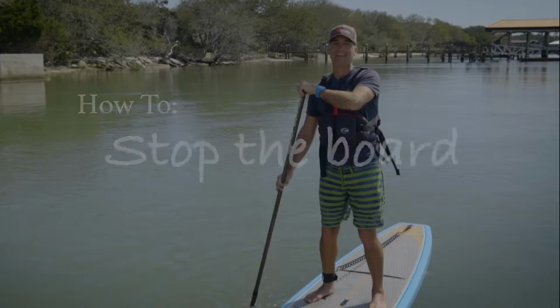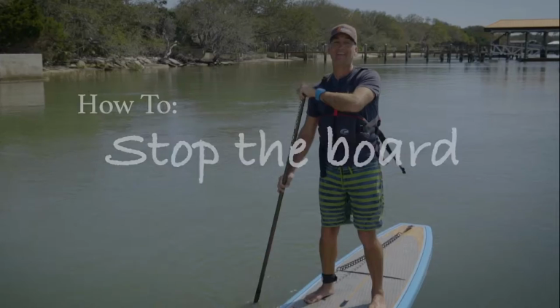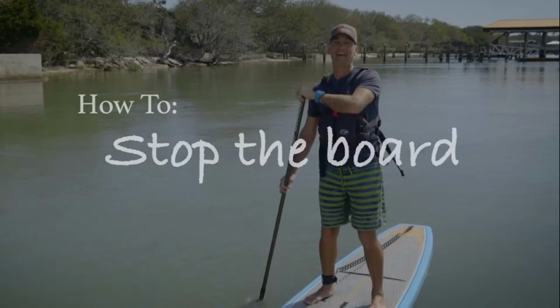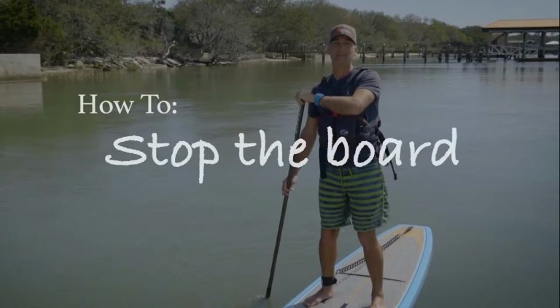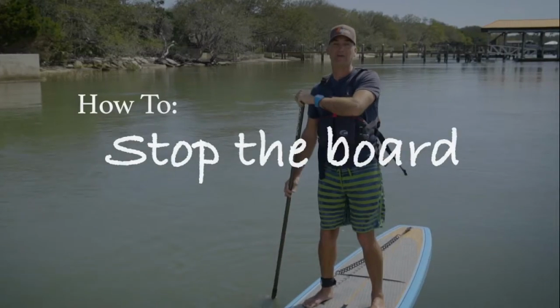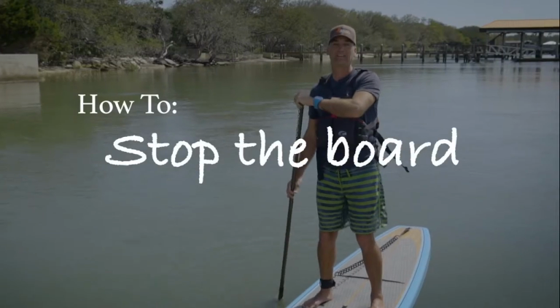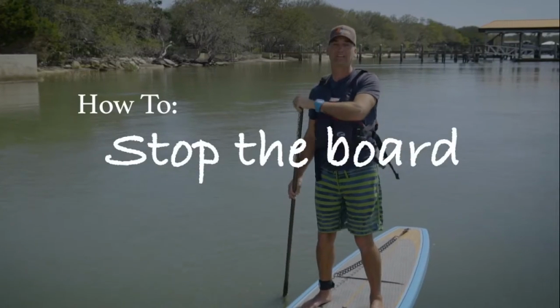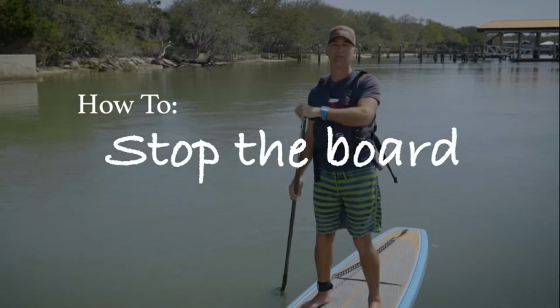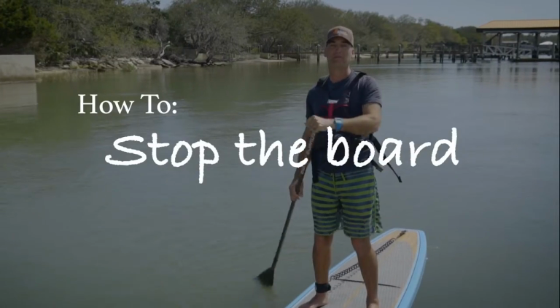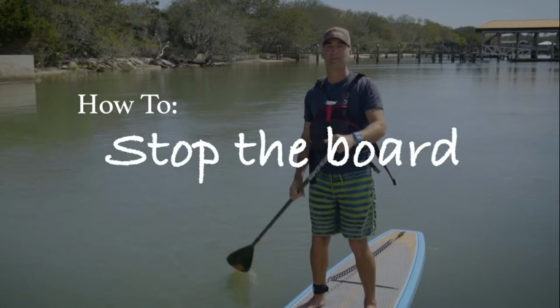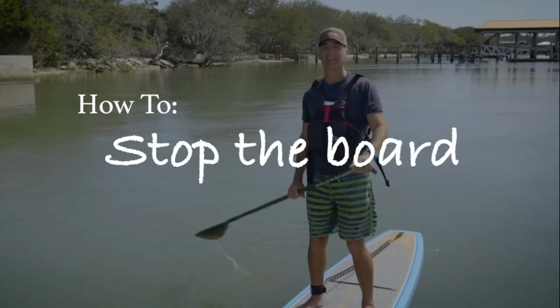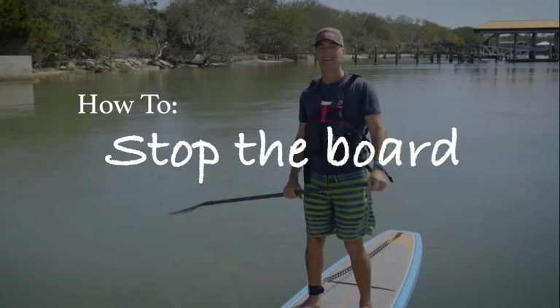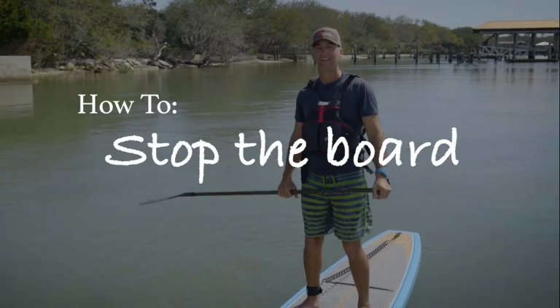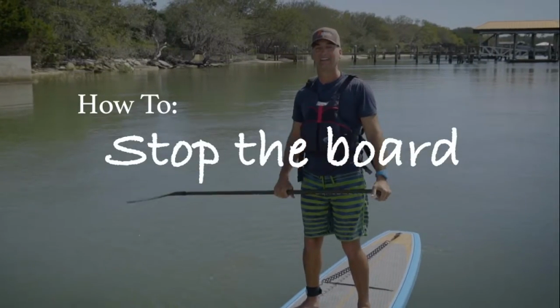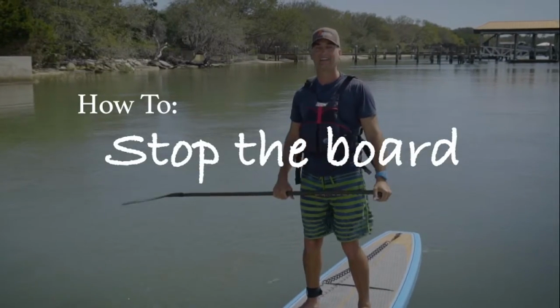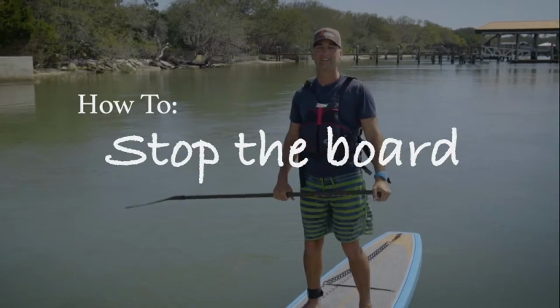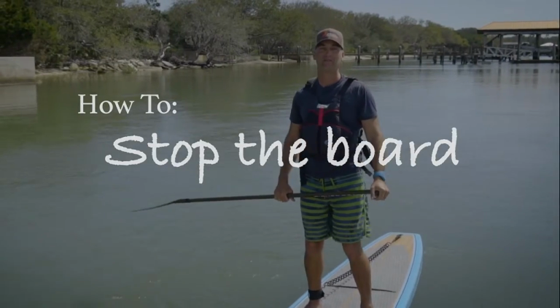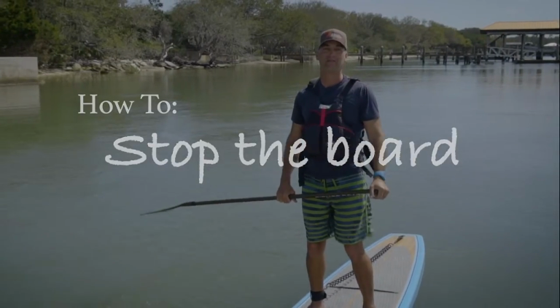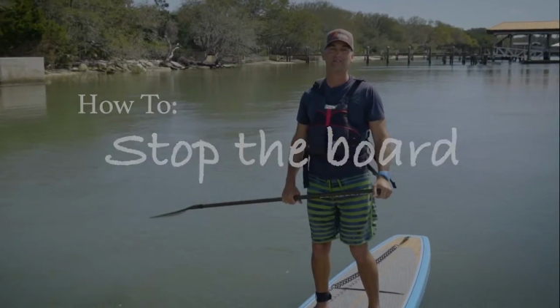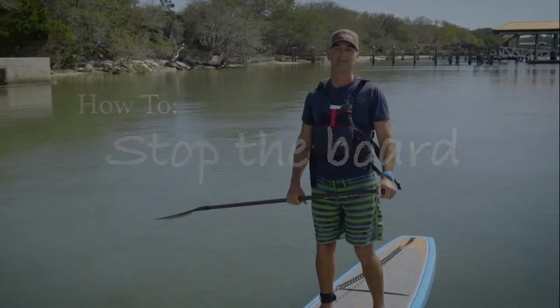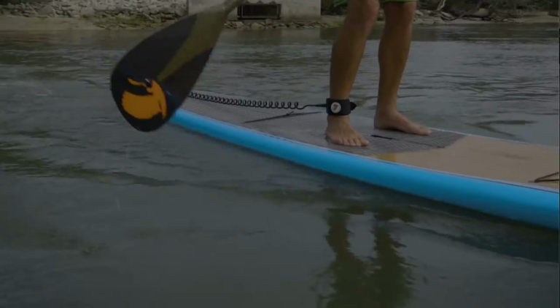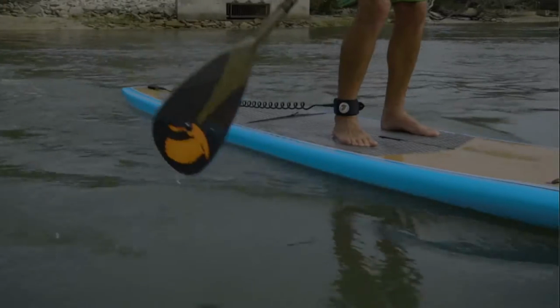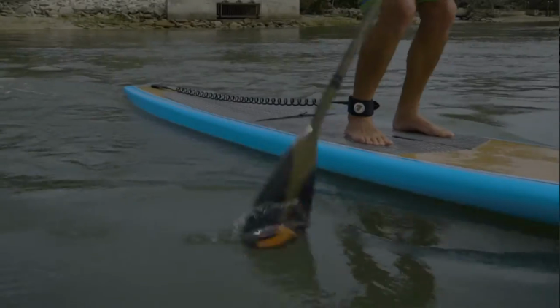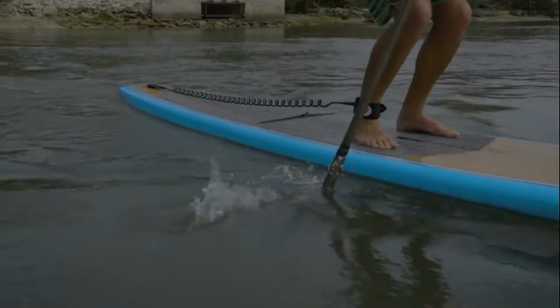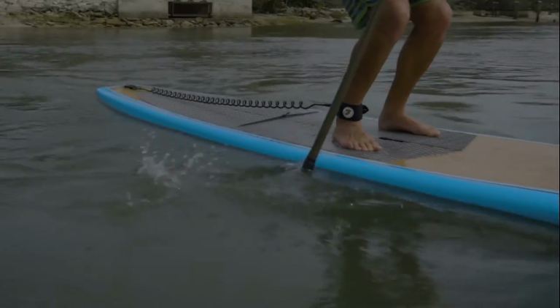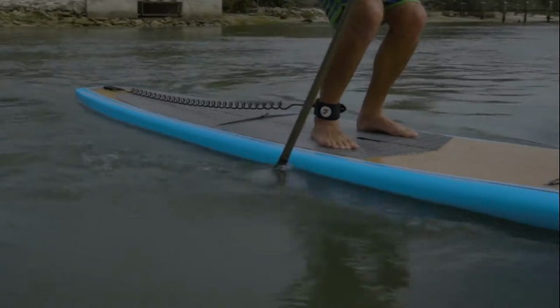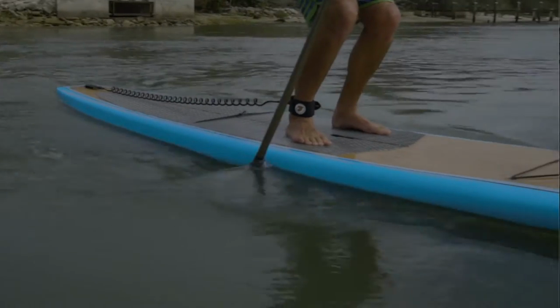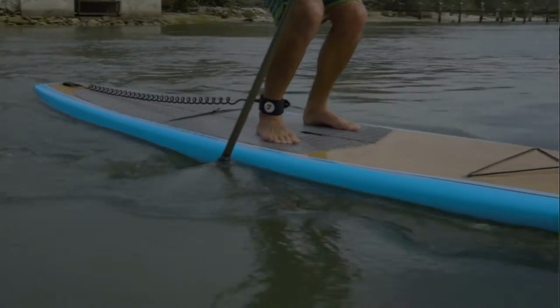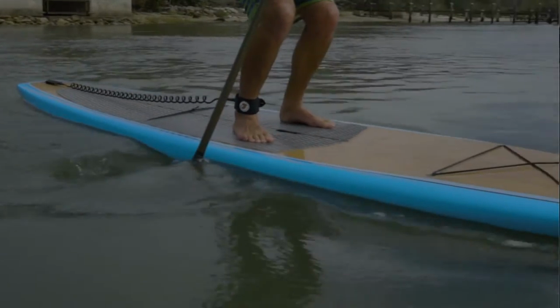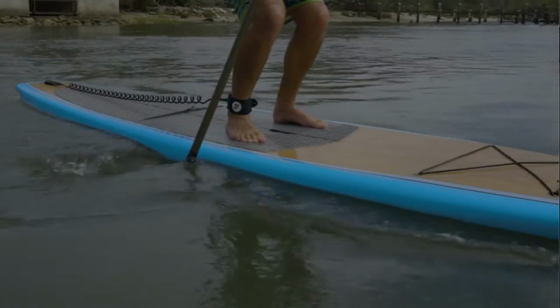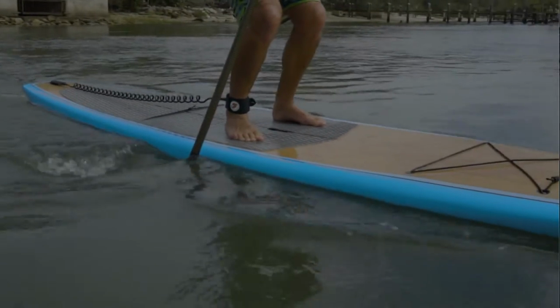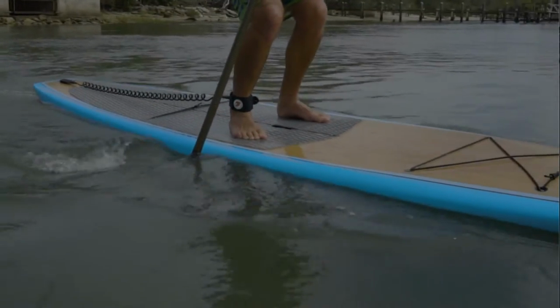There are lots of ways to stop your board. Let's go over the most efficient ones — the stopping stretch.